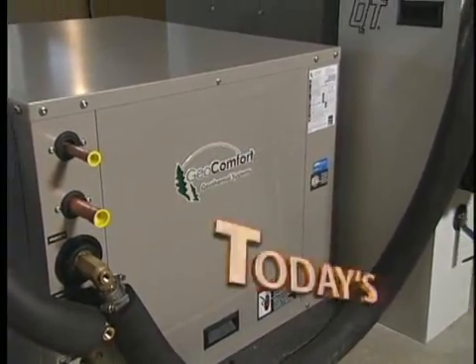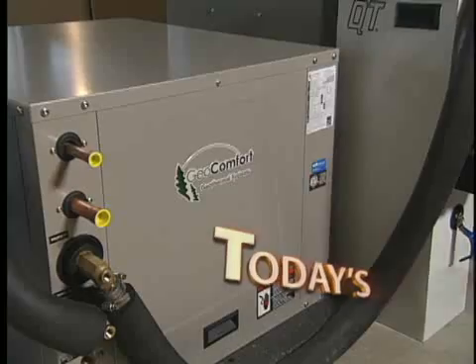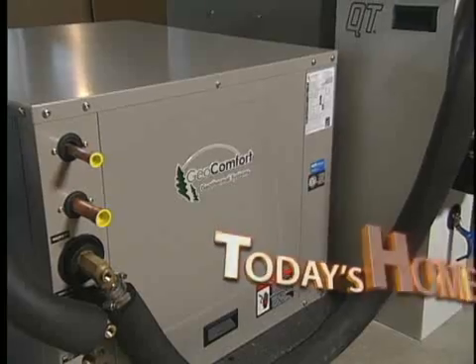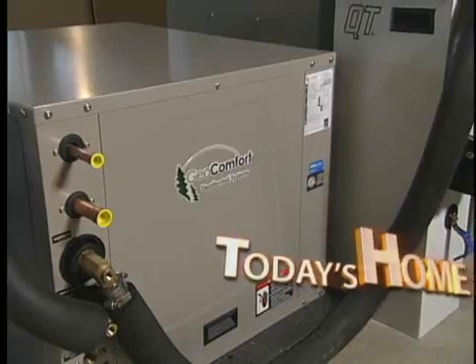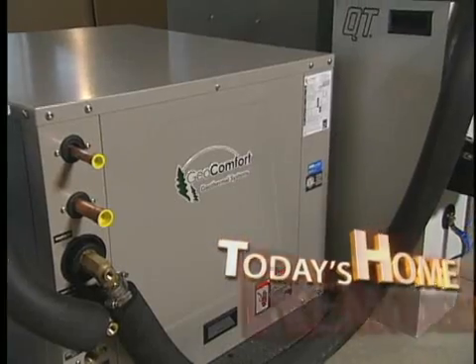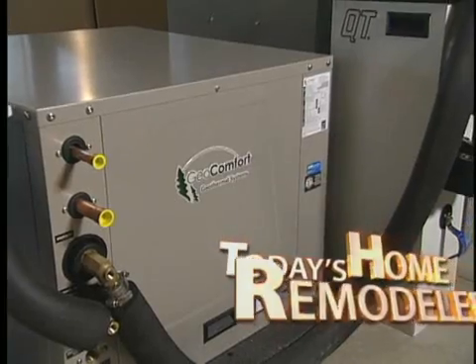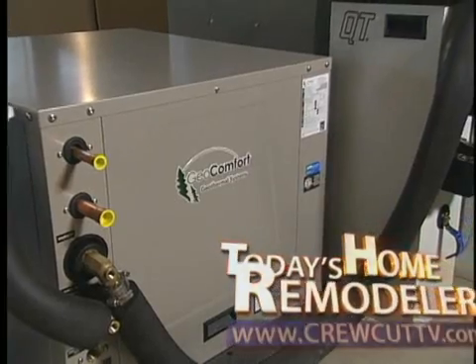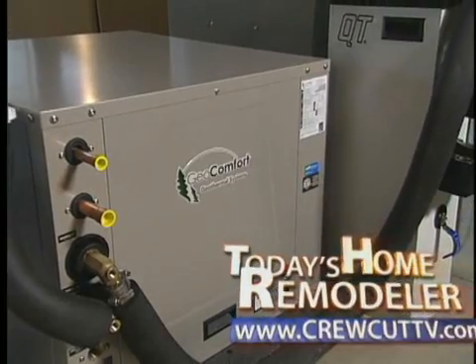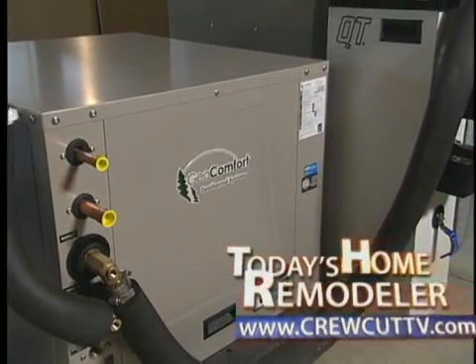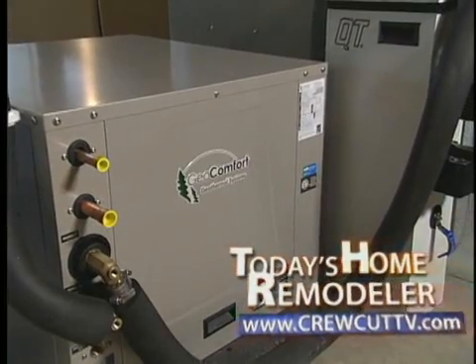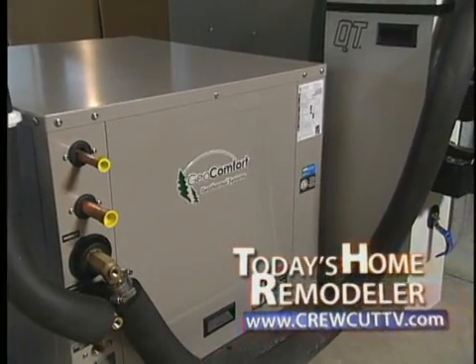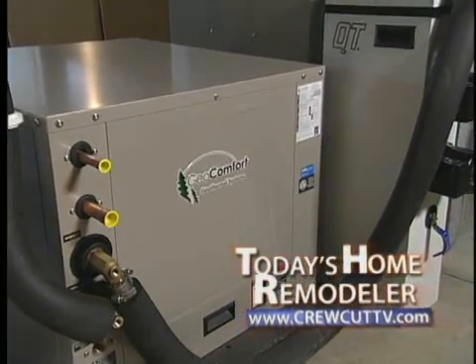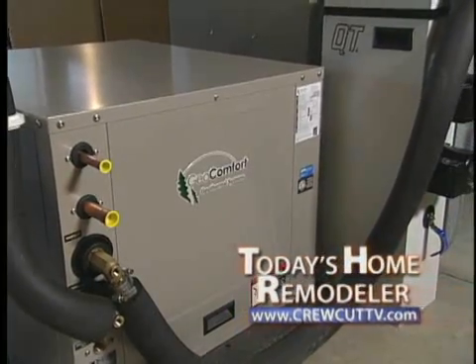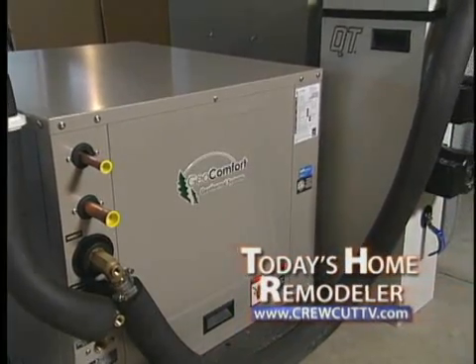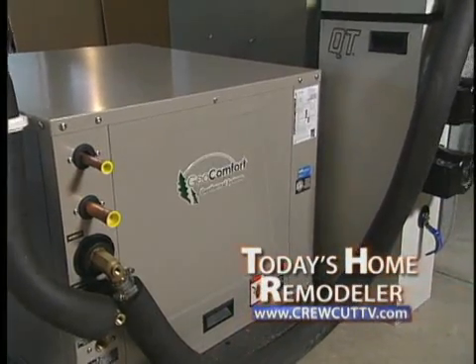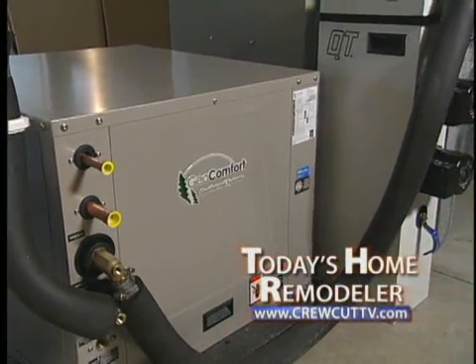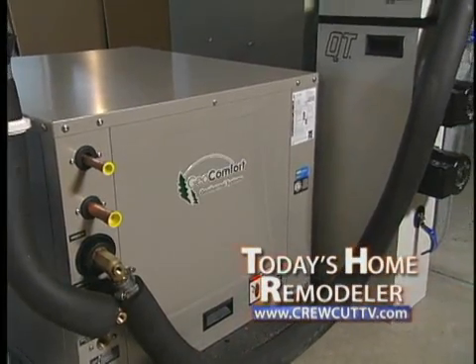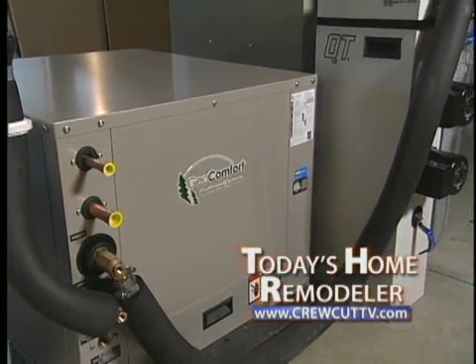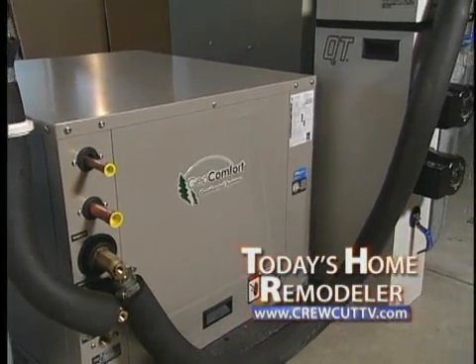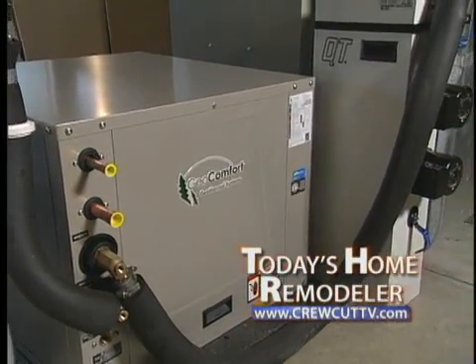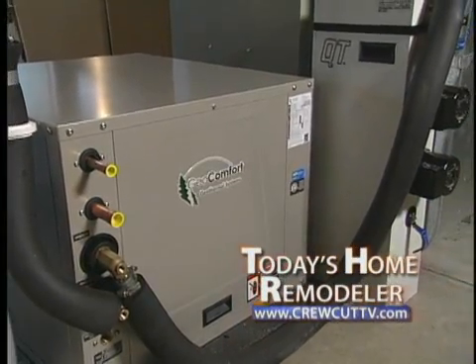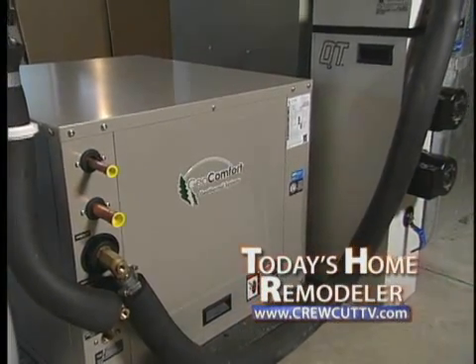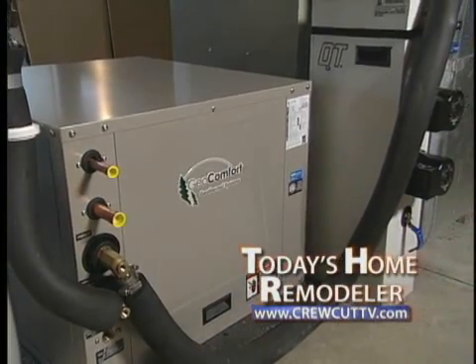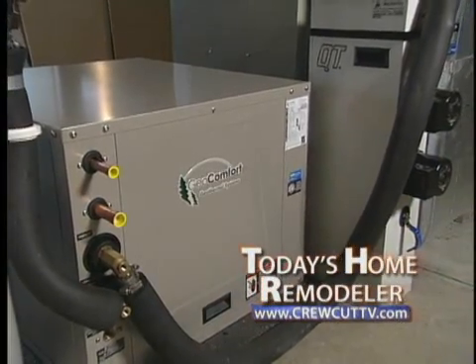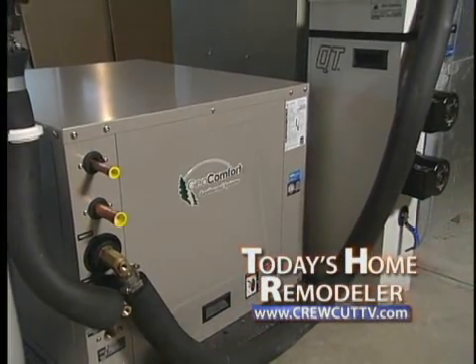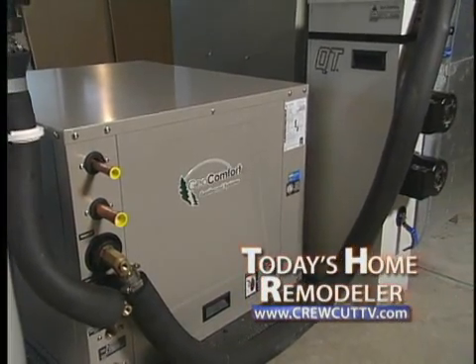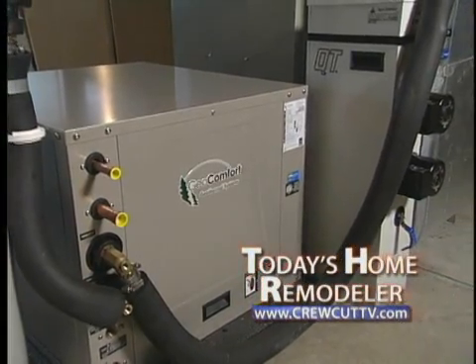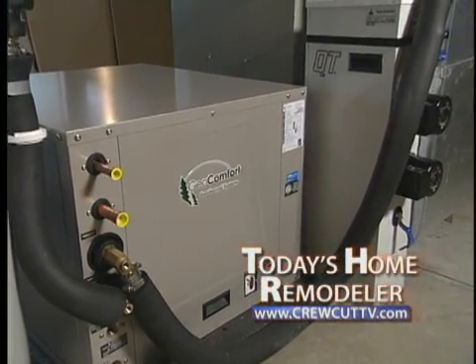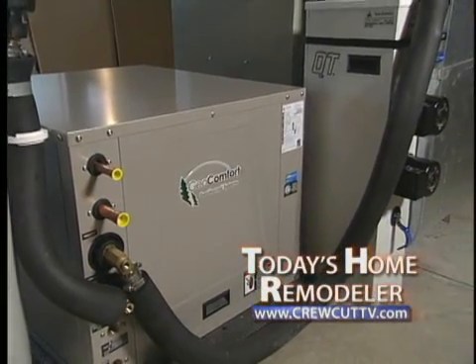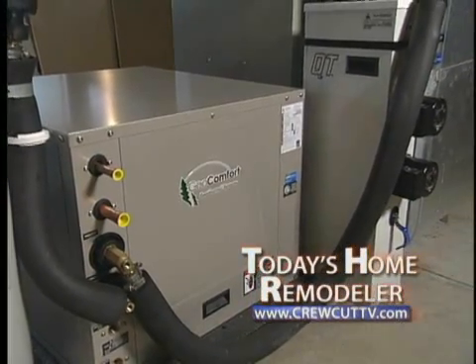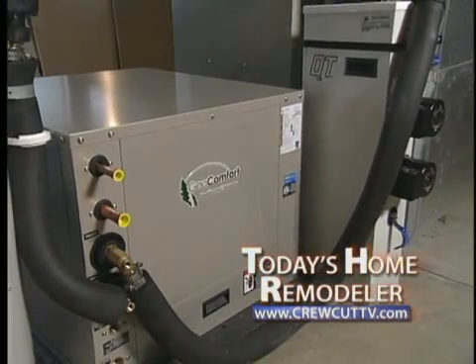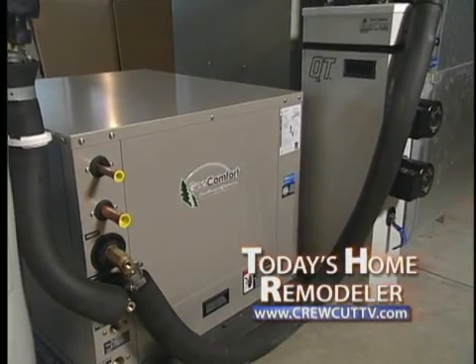Stay tuned. We'll see the inside components next when we continue with today's Home Remodeler.